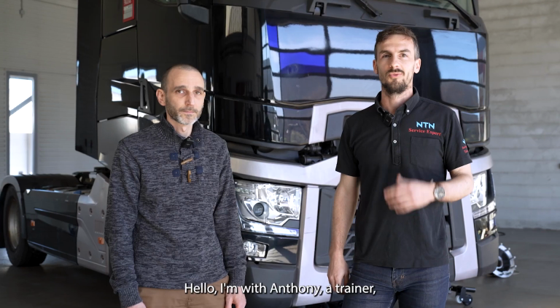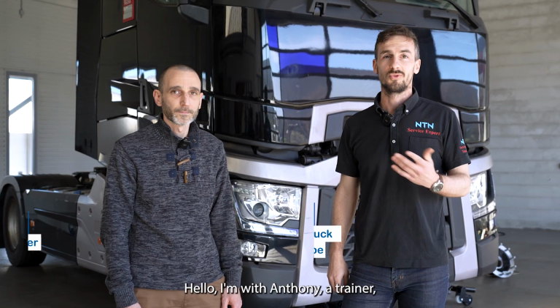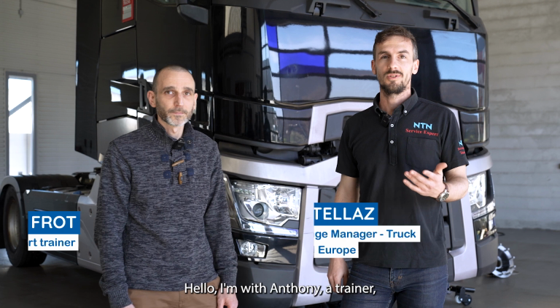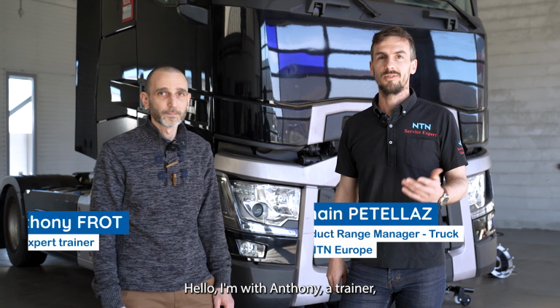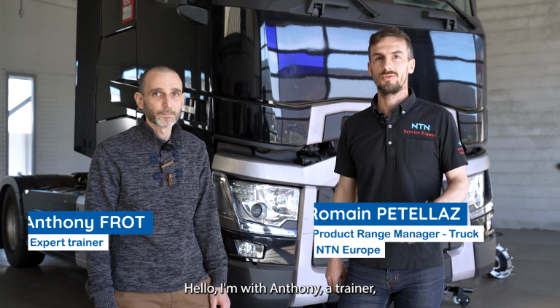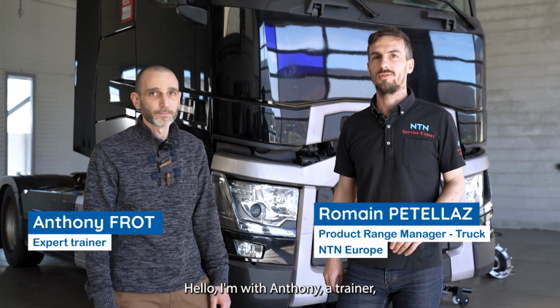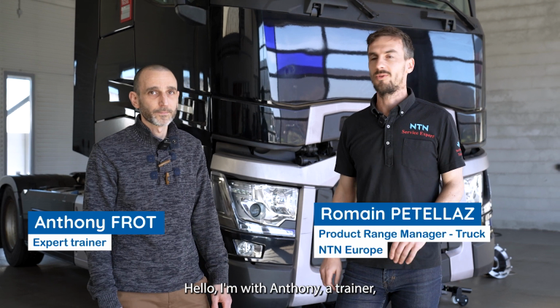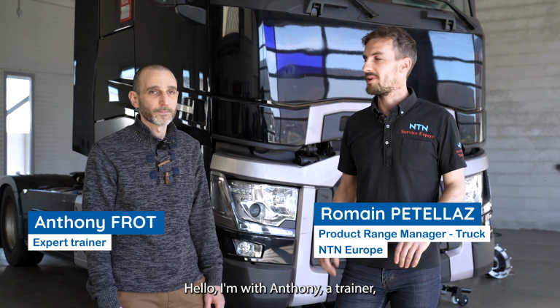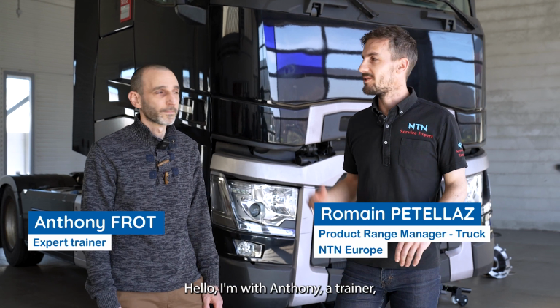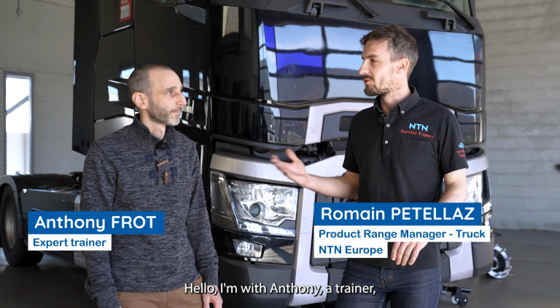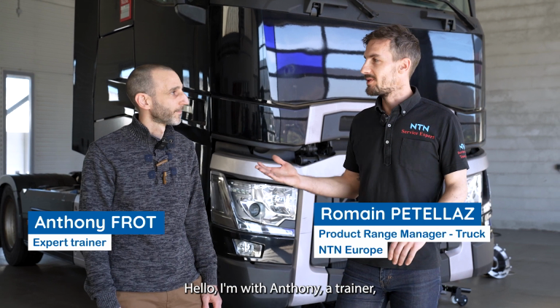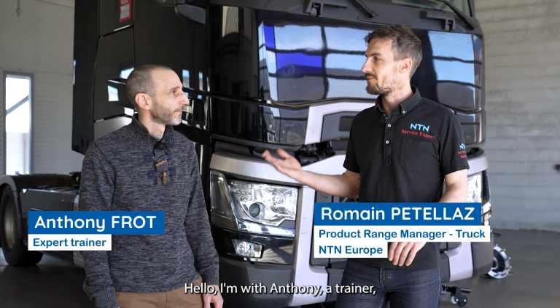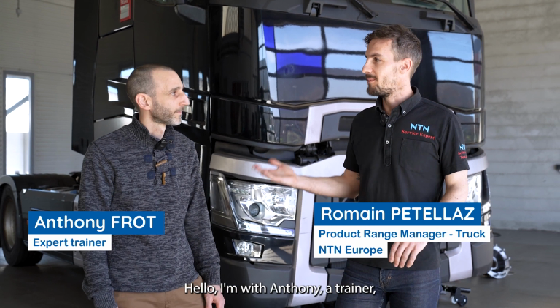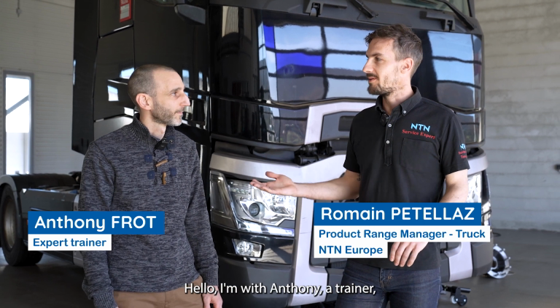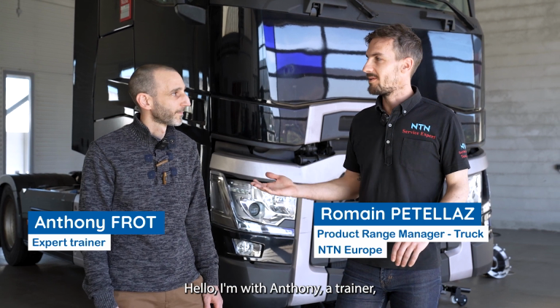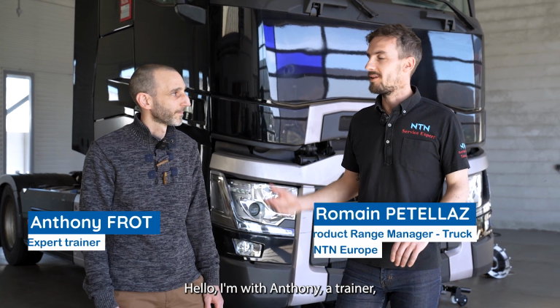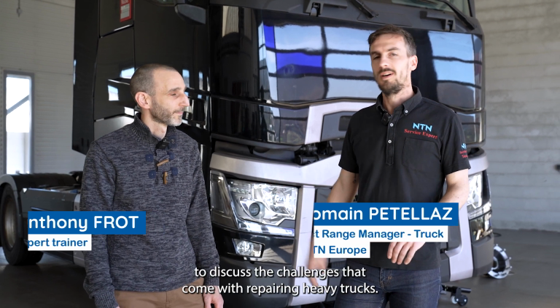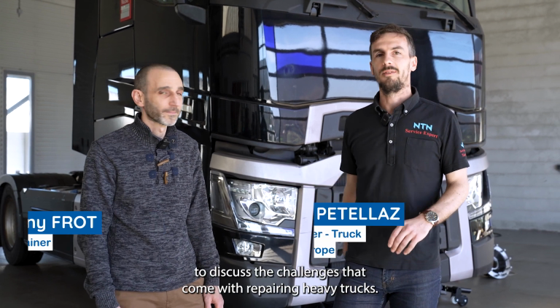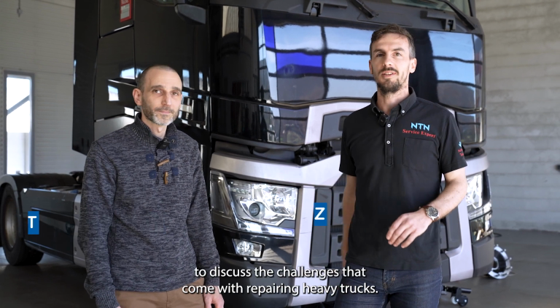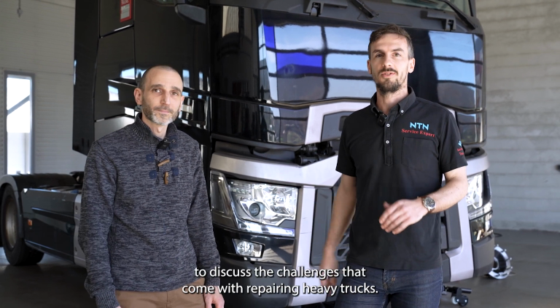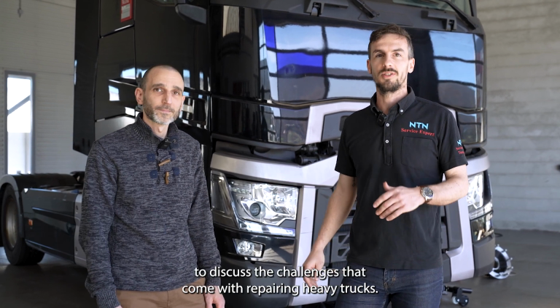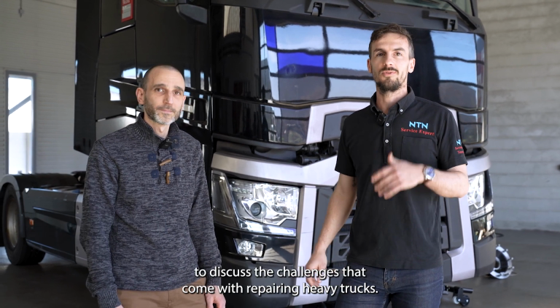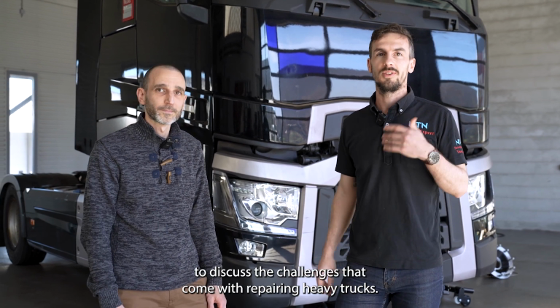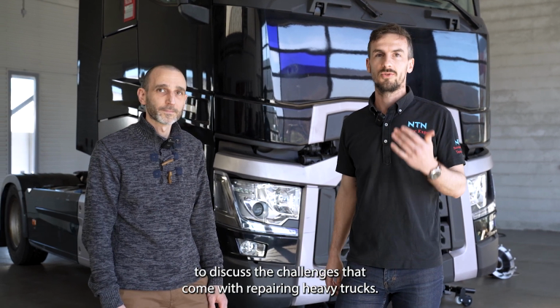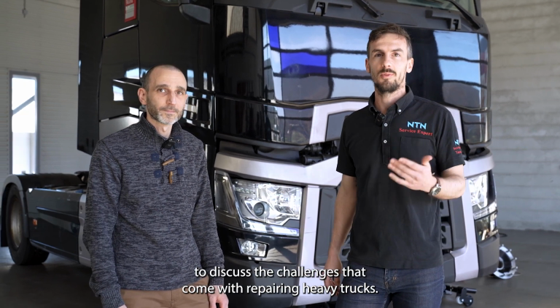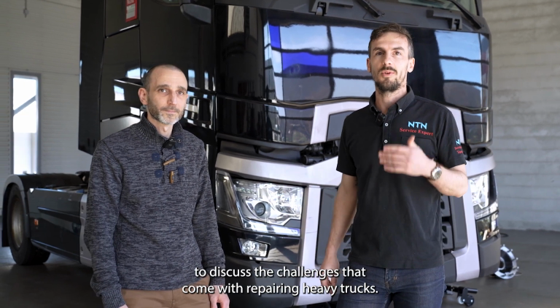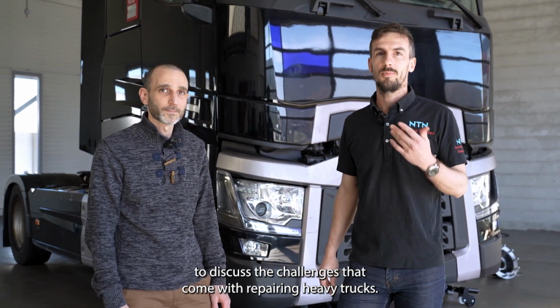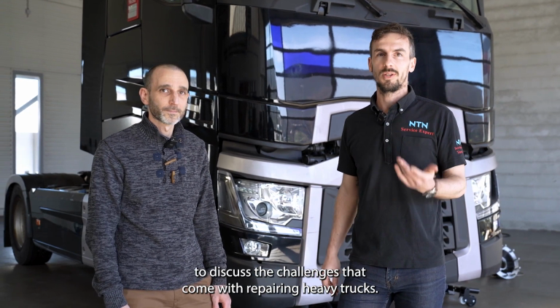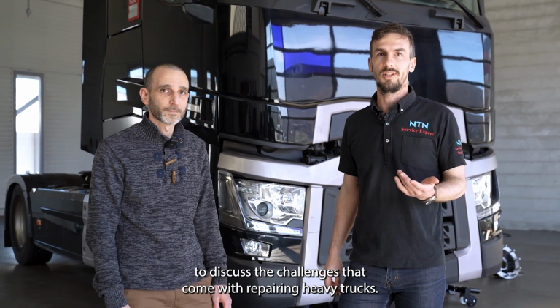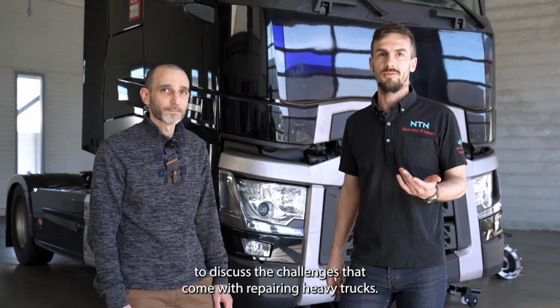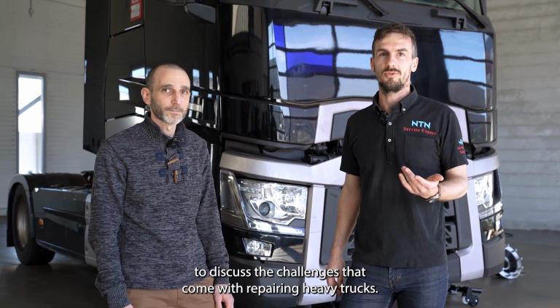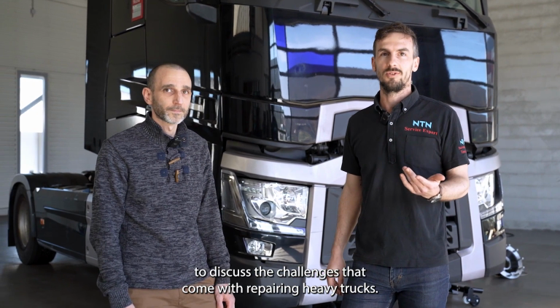Hello, I am with Anthony, a trainer, to discuss the challenges that come with repairing heavy trucks.